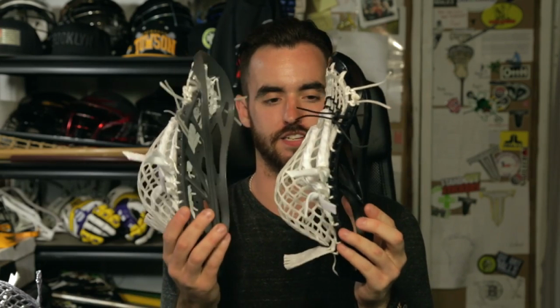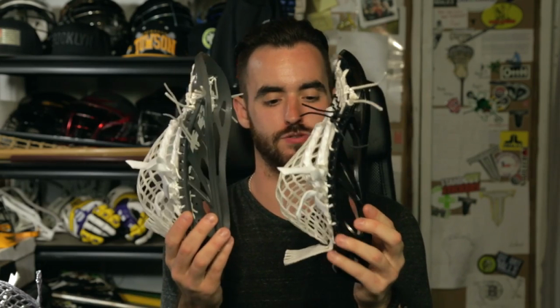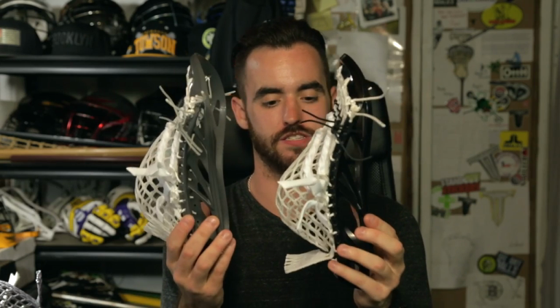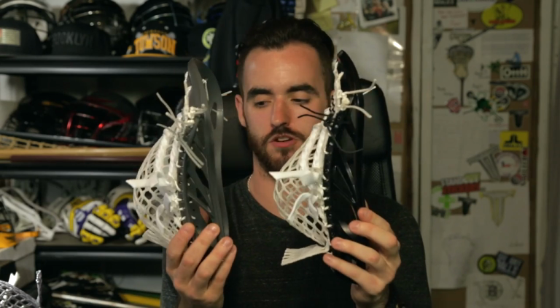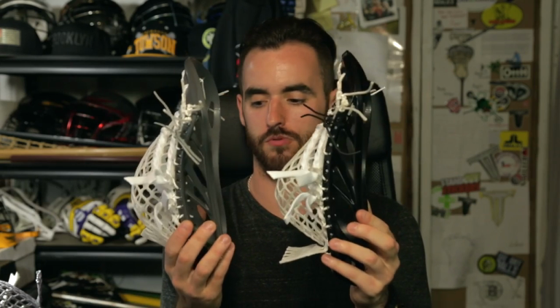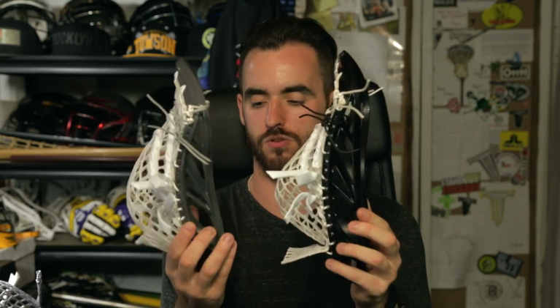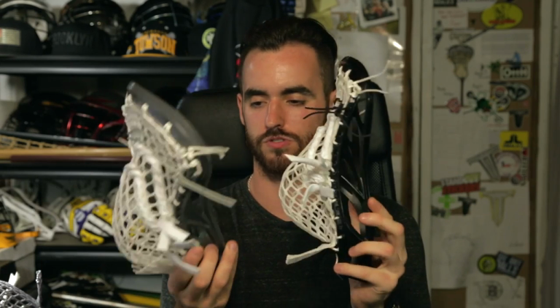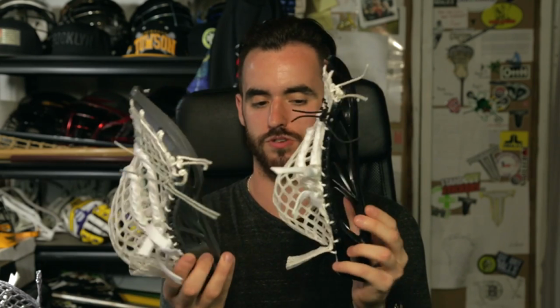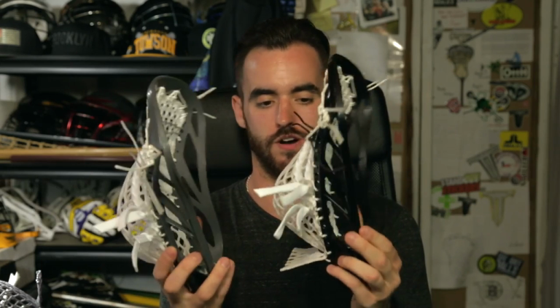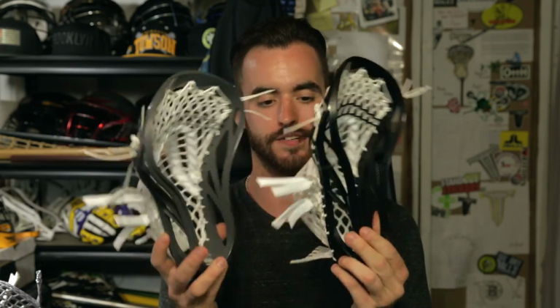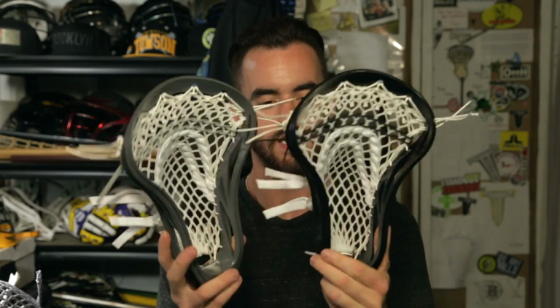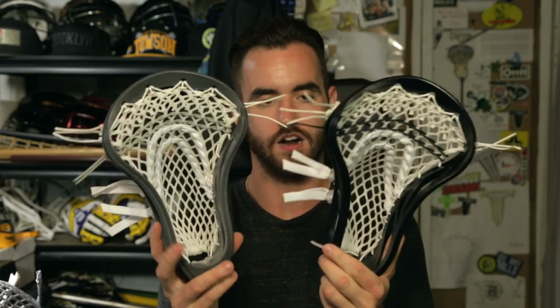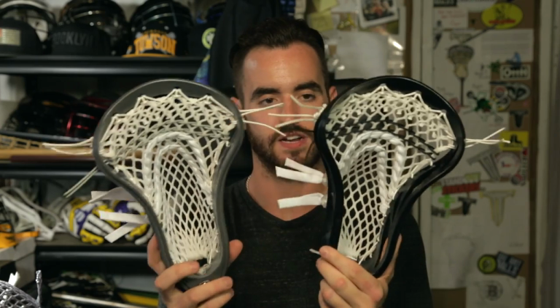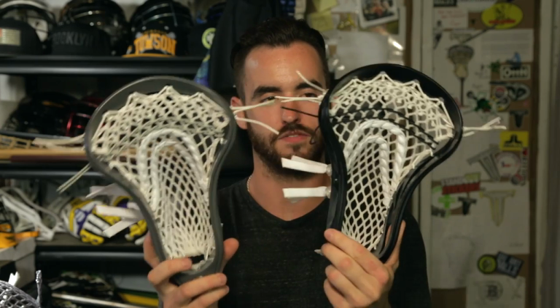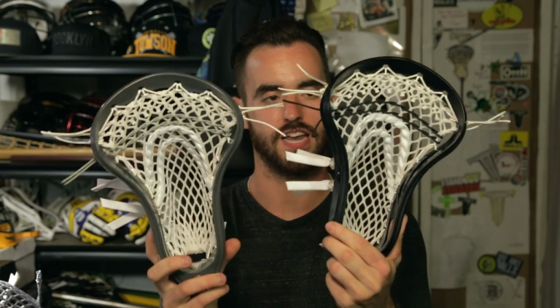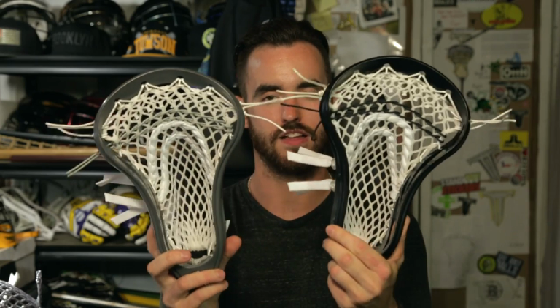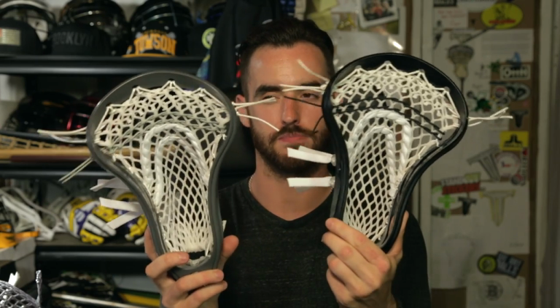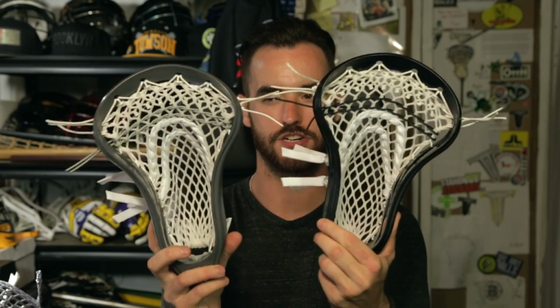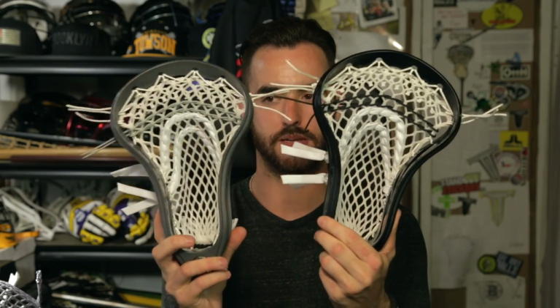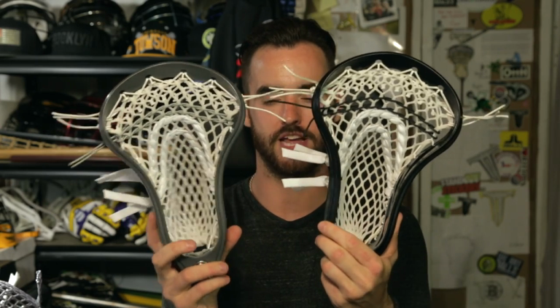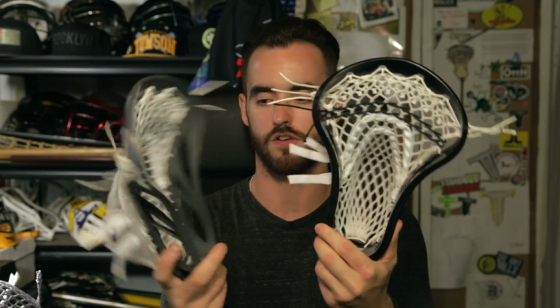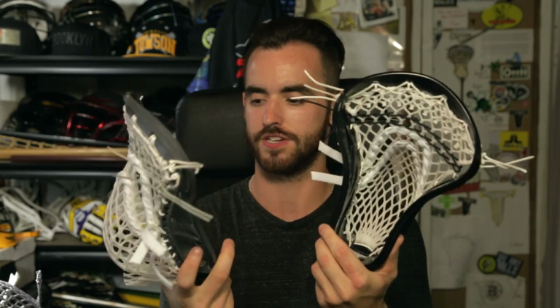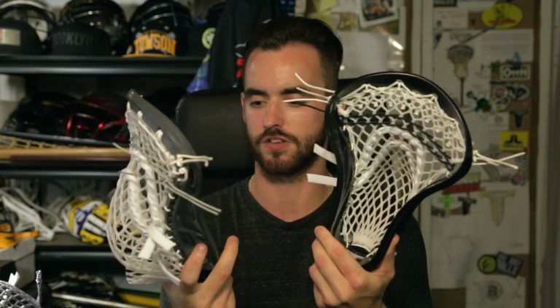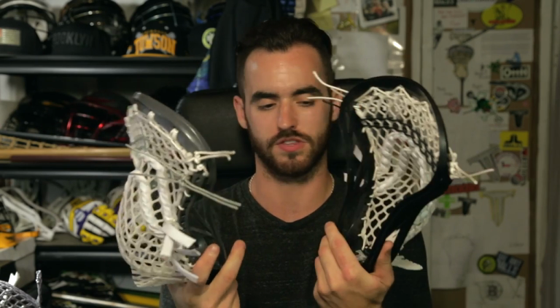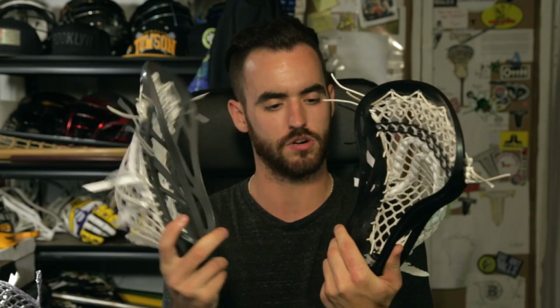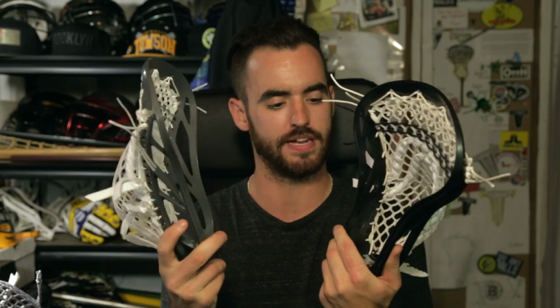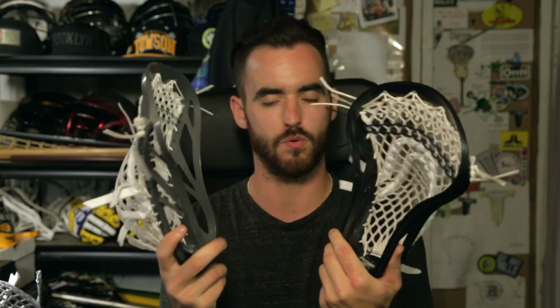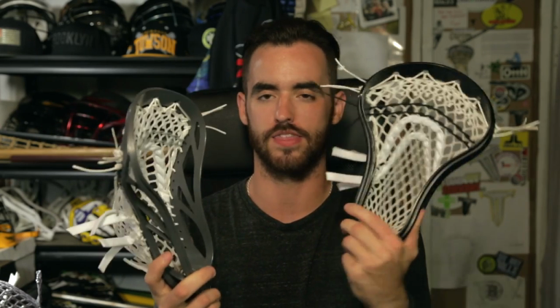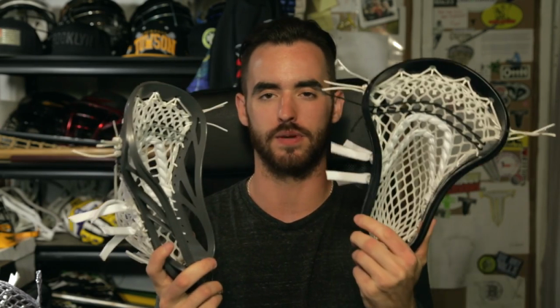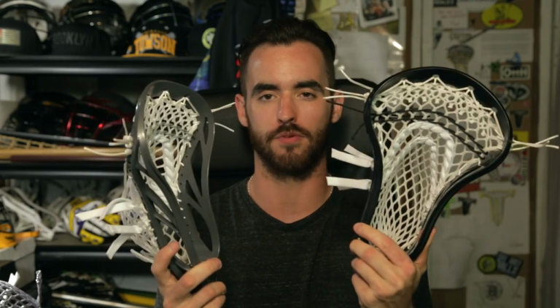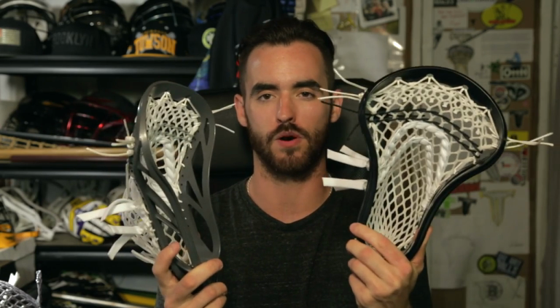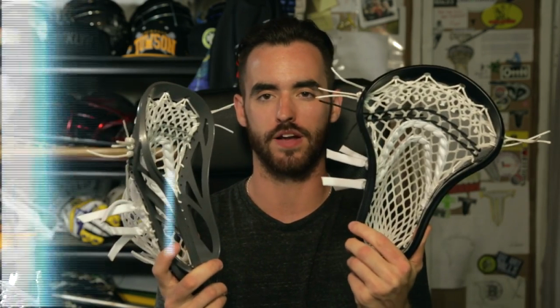They sent us two of these. I thought it'd be really cool to do the nylons matching, playing off of each other, so I think we're going to give them away and they'll be giving one away too.